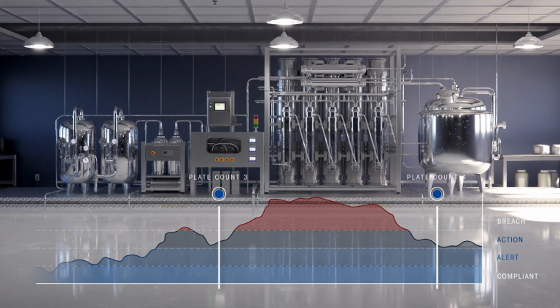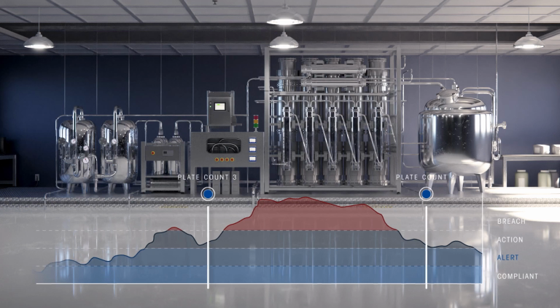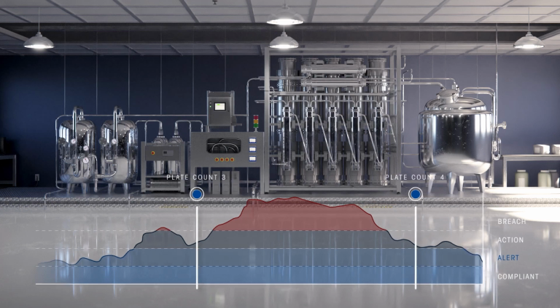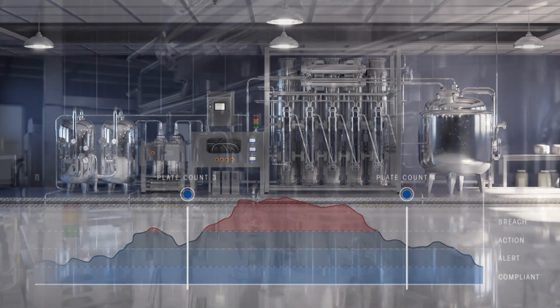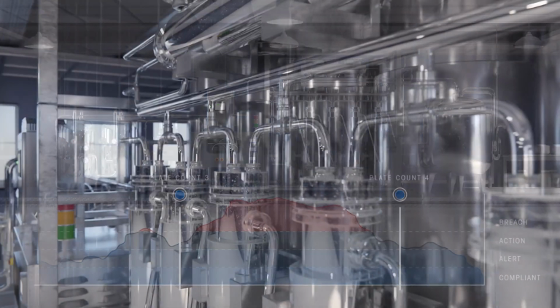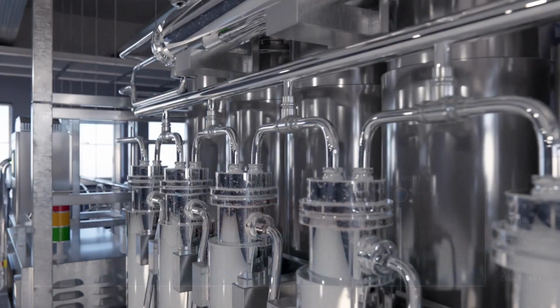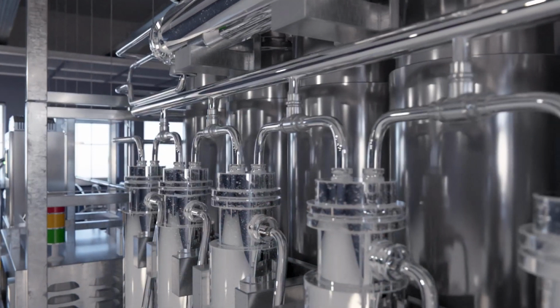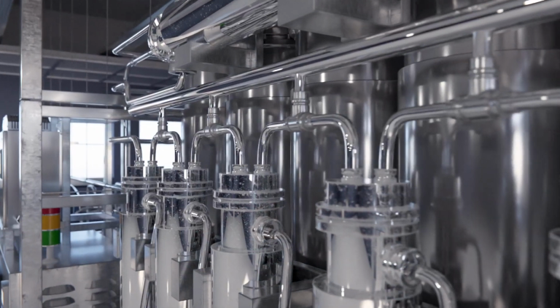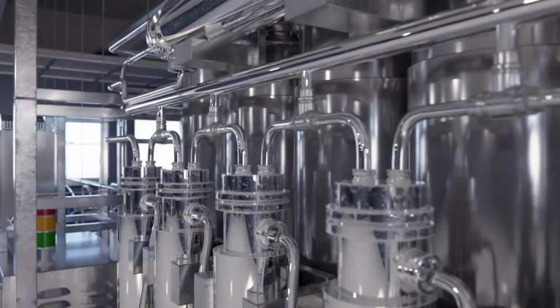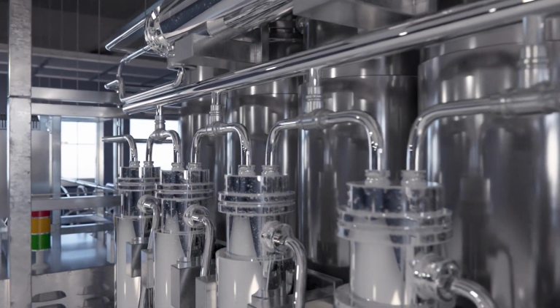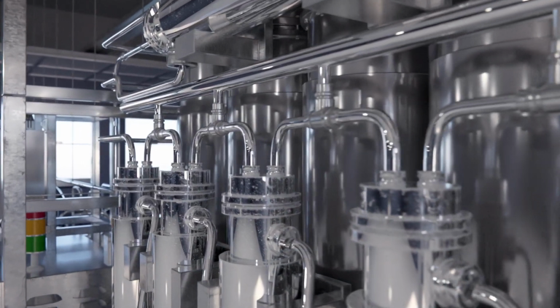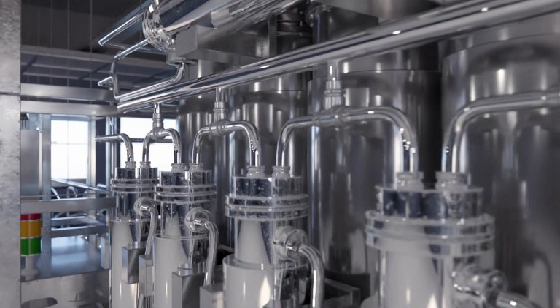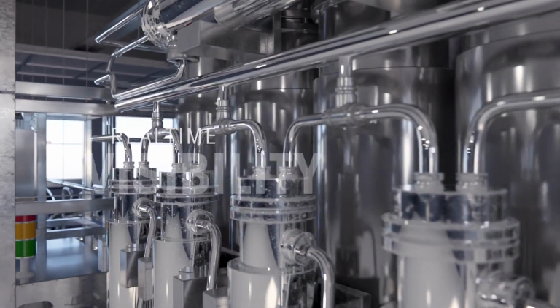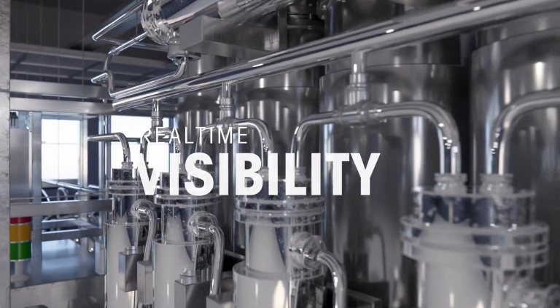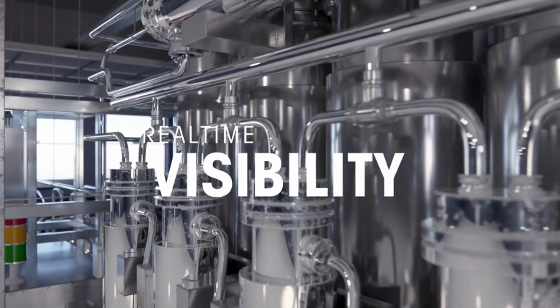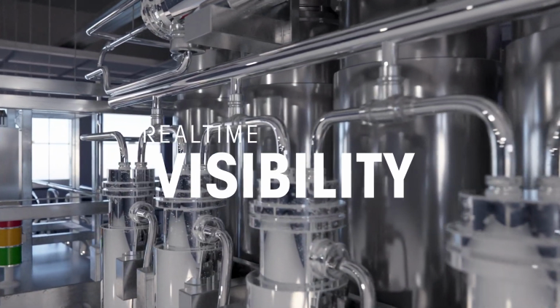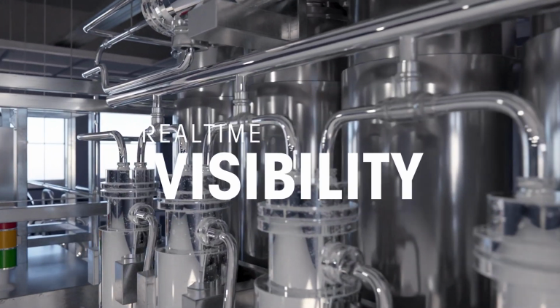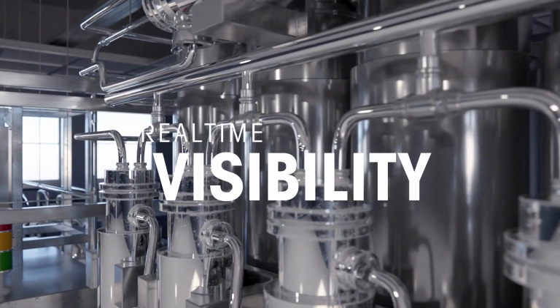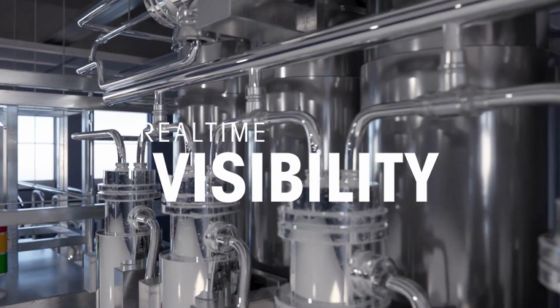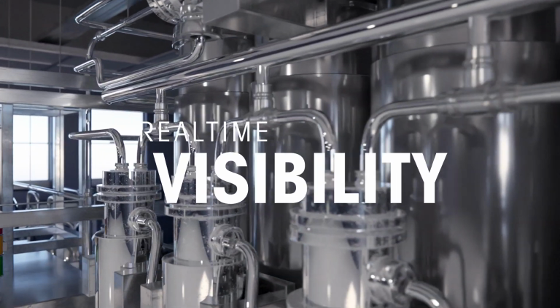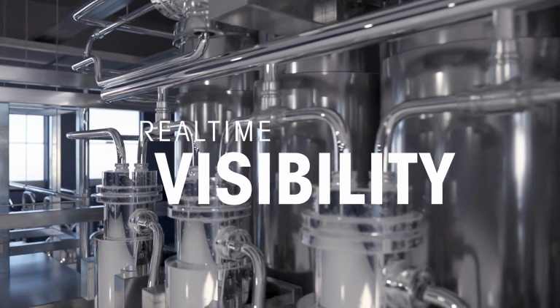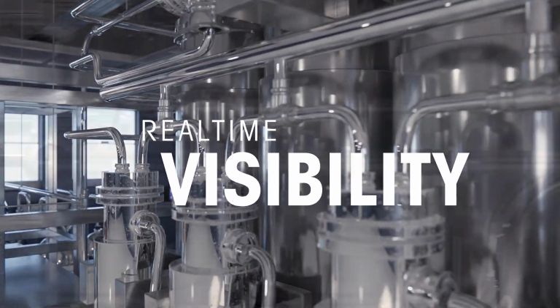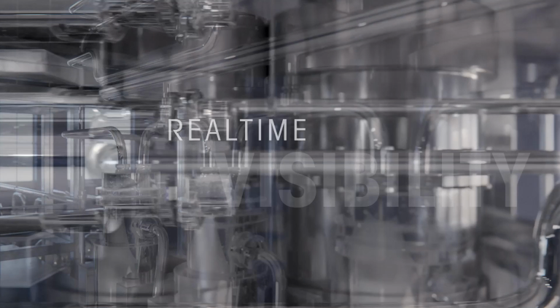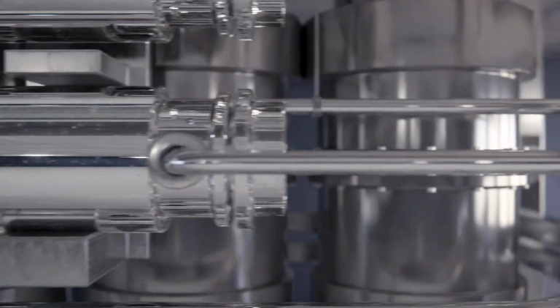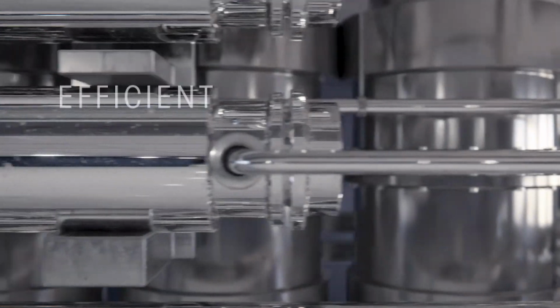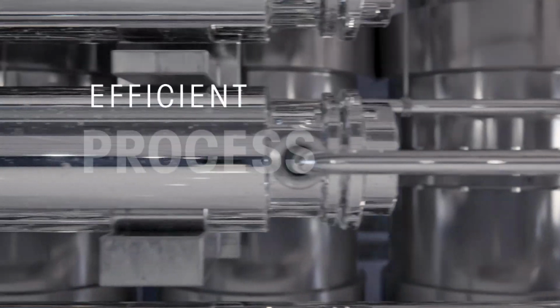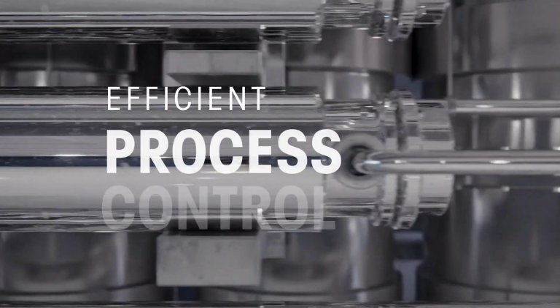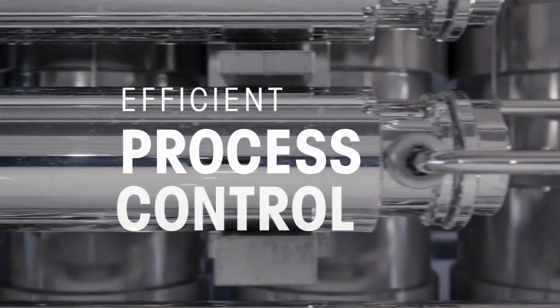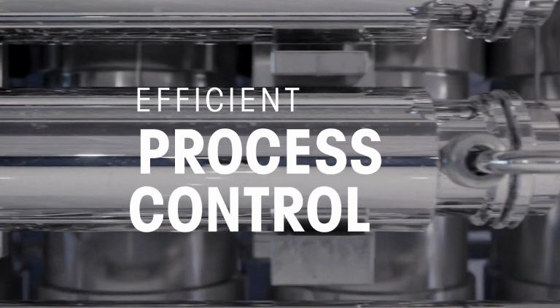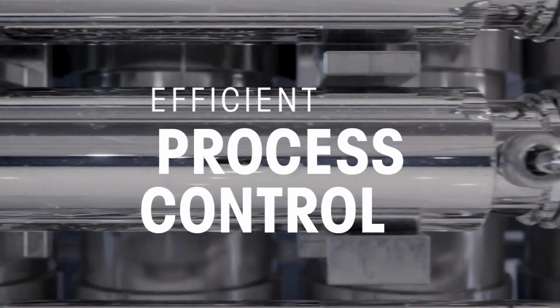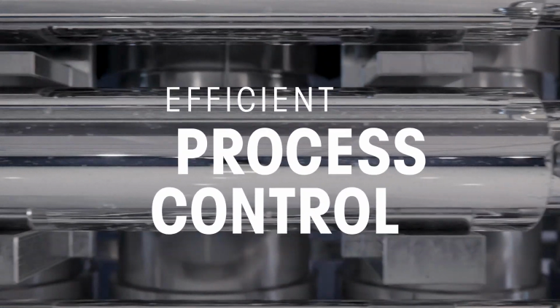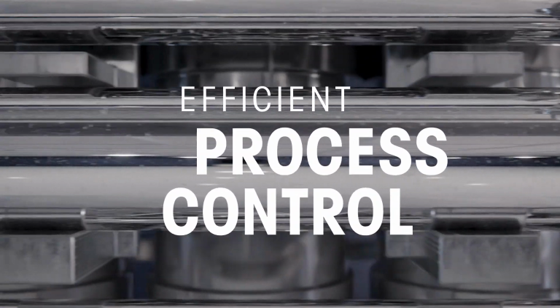In short, the 7000RMS provides you with real-time visibility into your water quality so you have more efficient control of your processes.